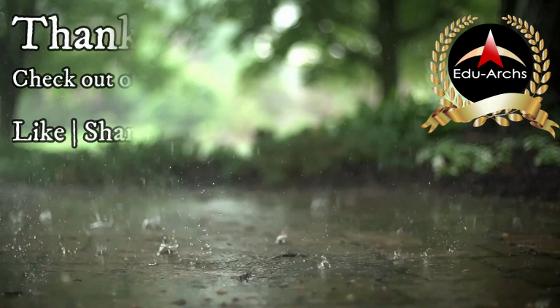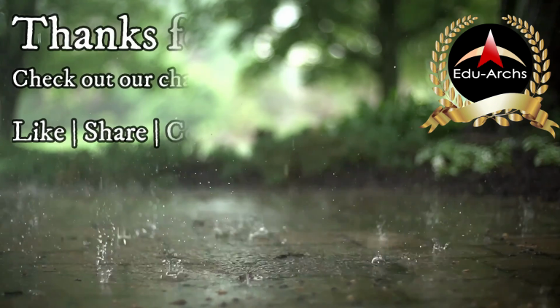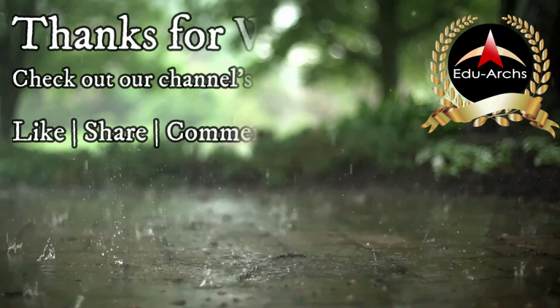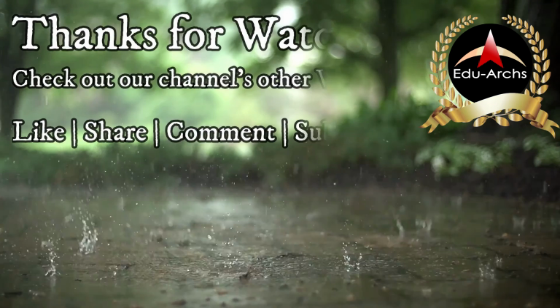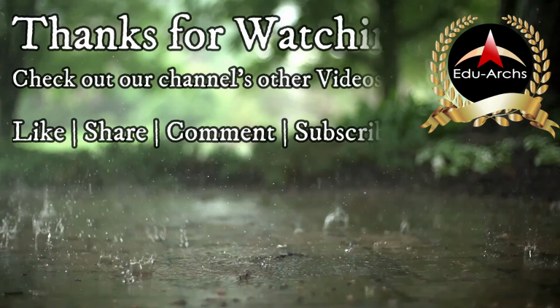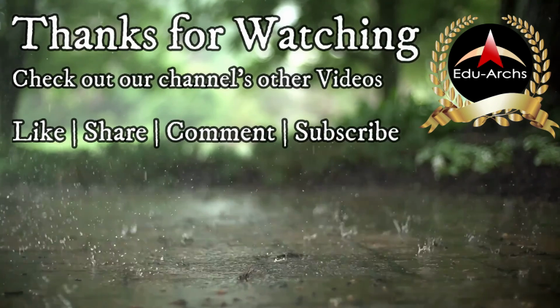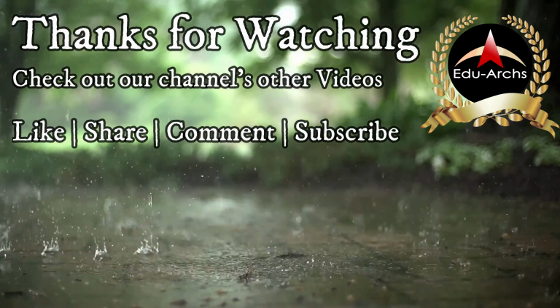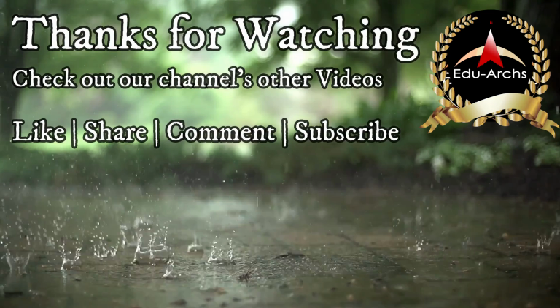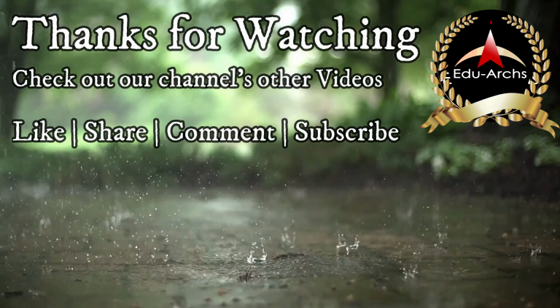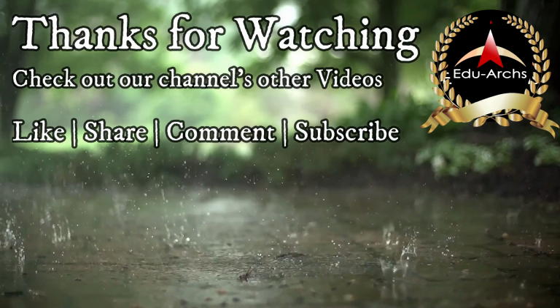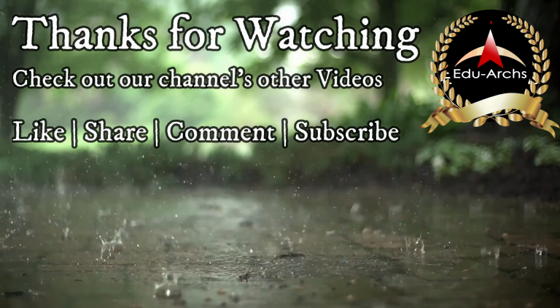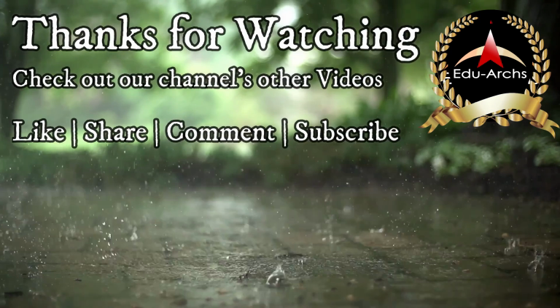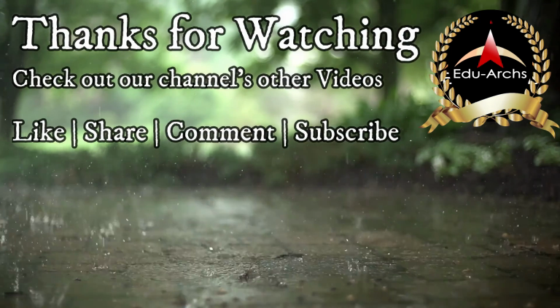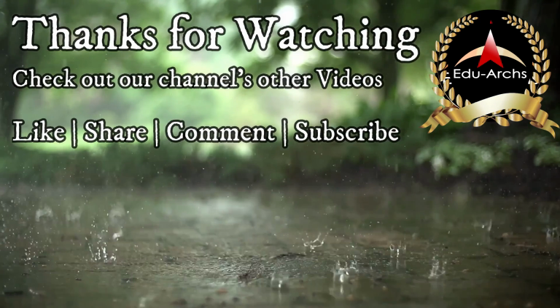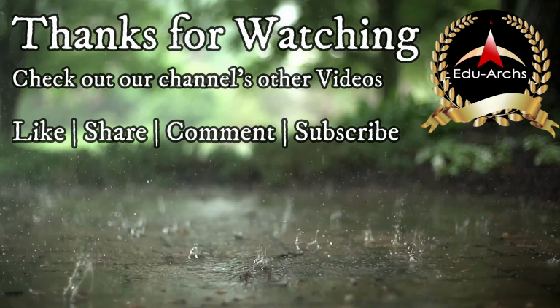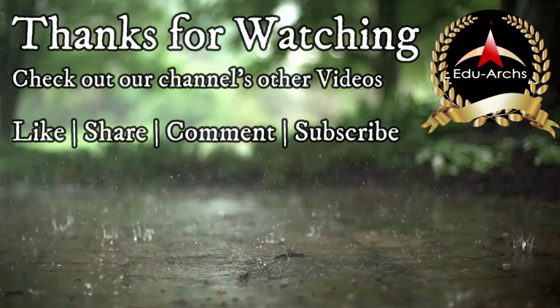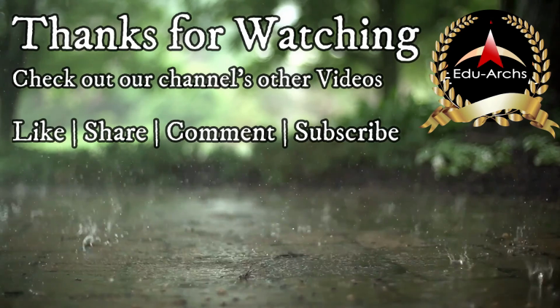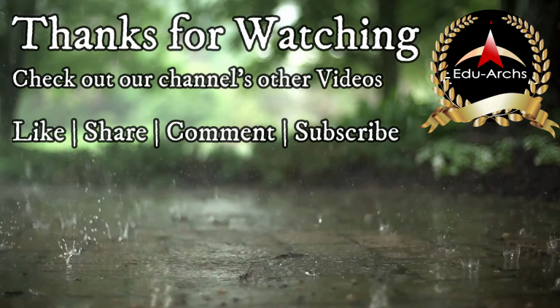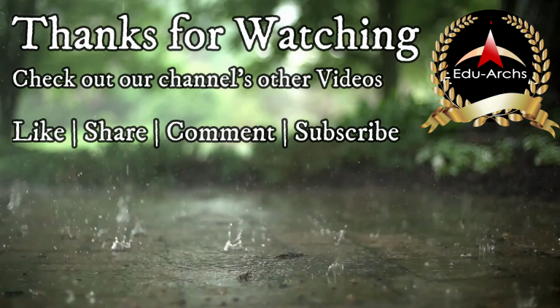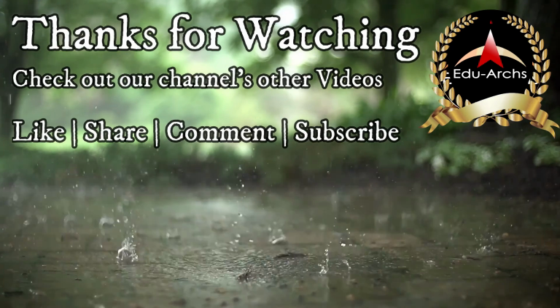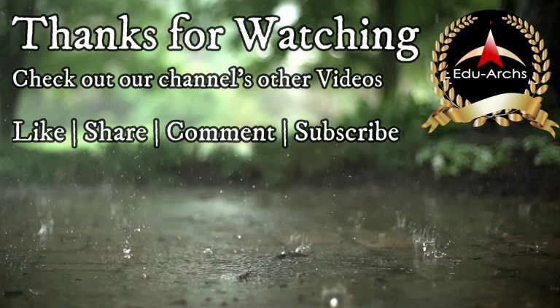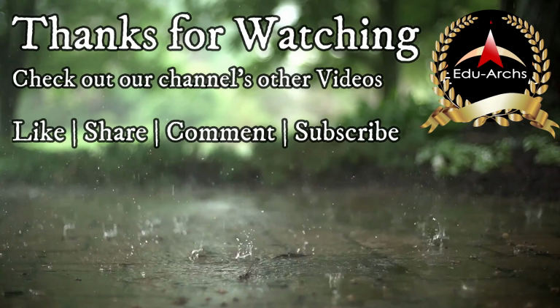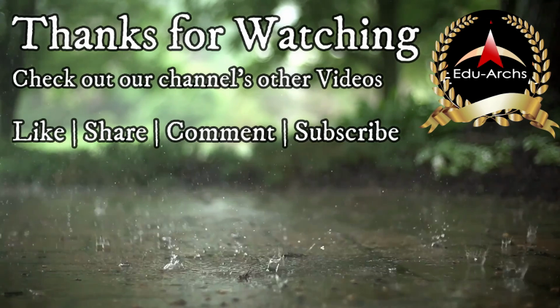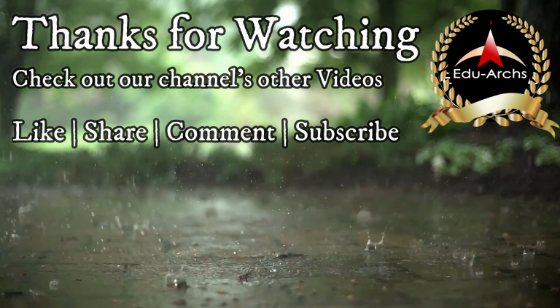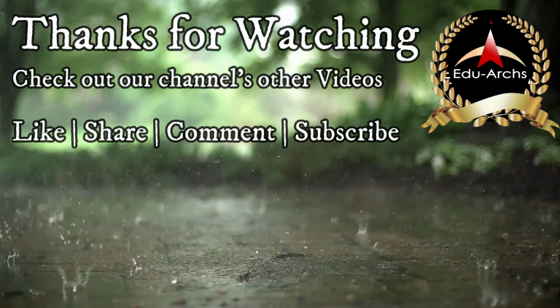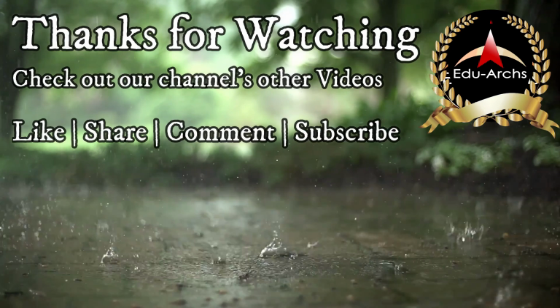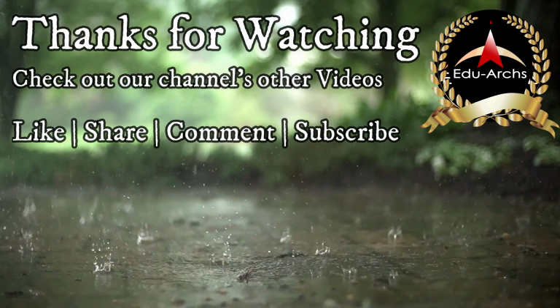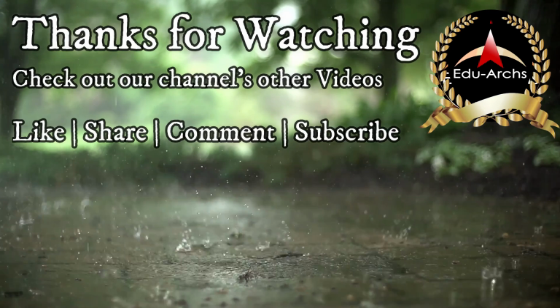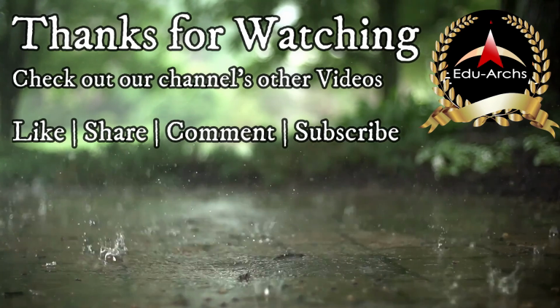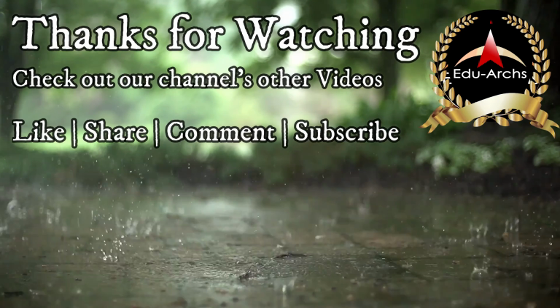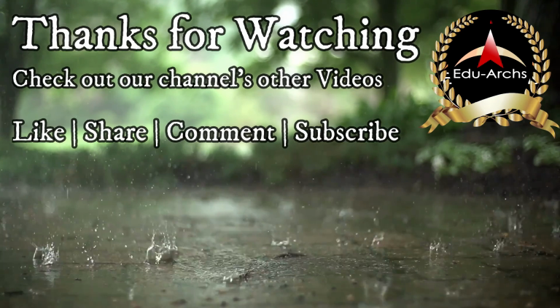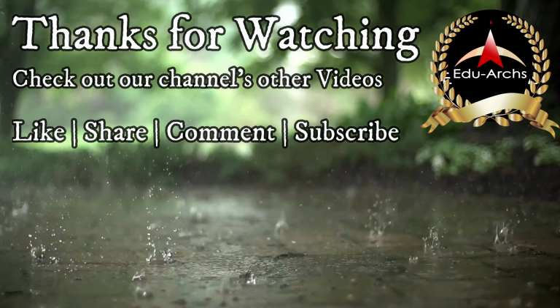If you found this video helpful, don't forget to like, subscribe, and hit the notification bell for more content like this.